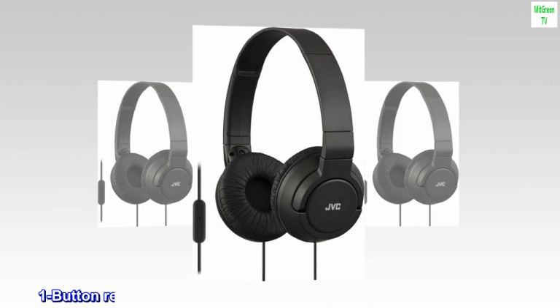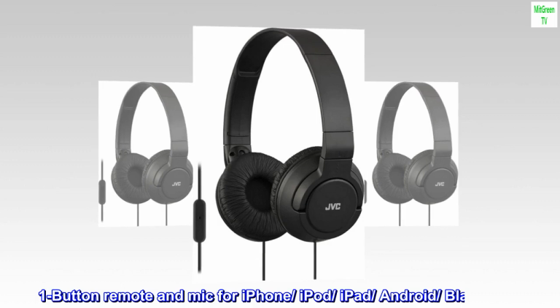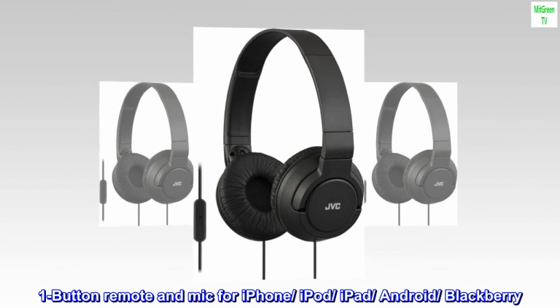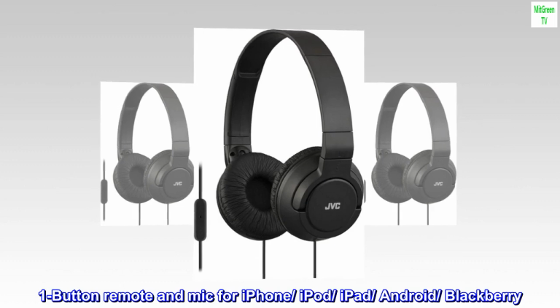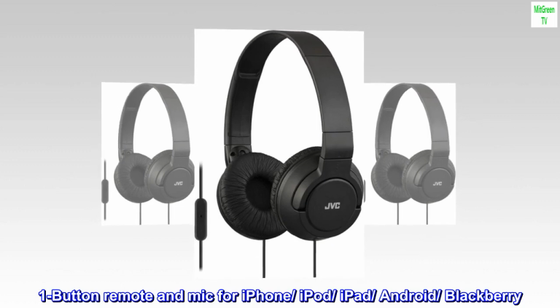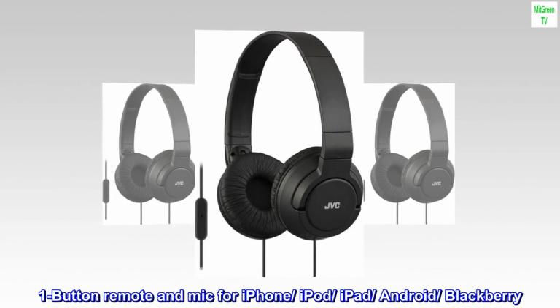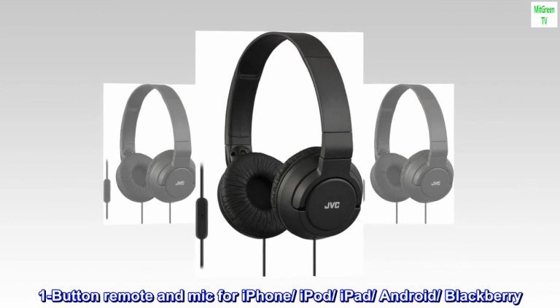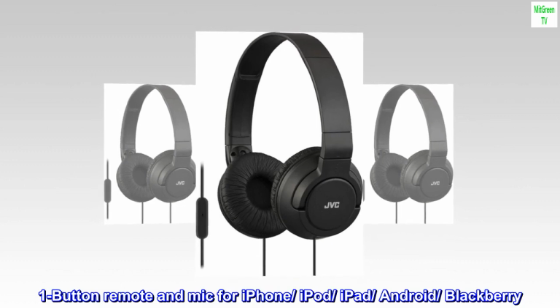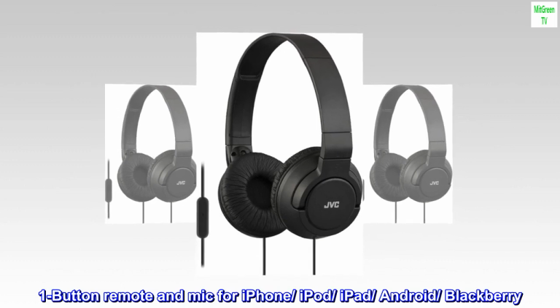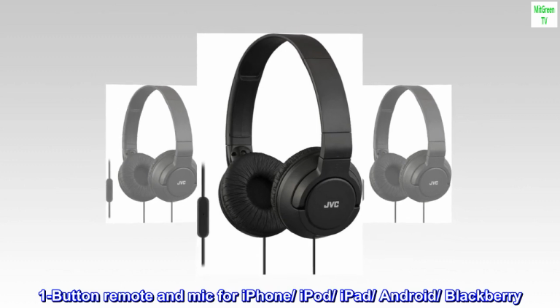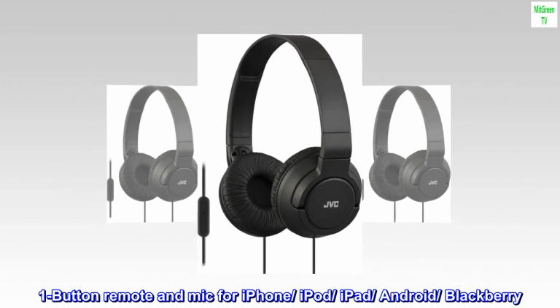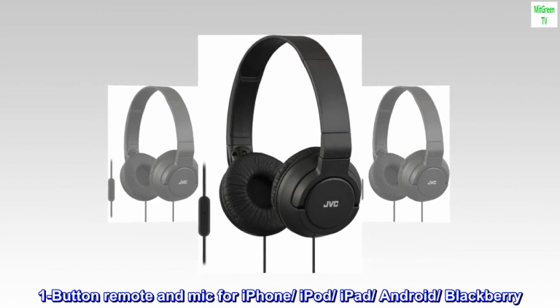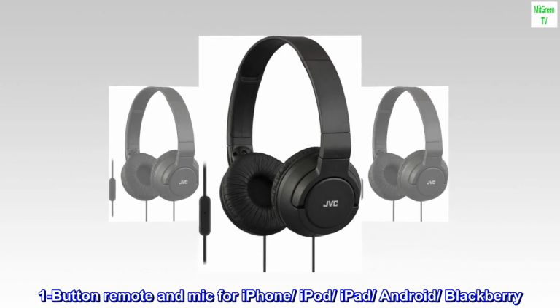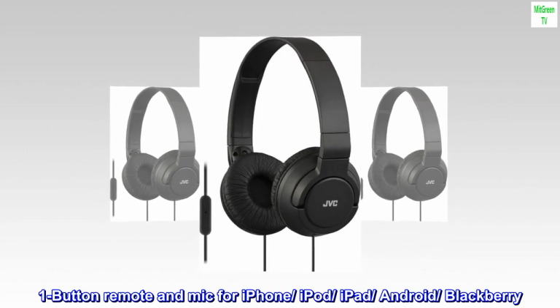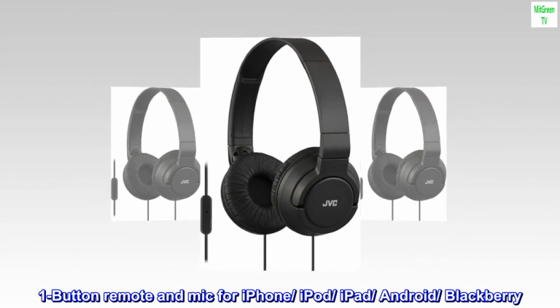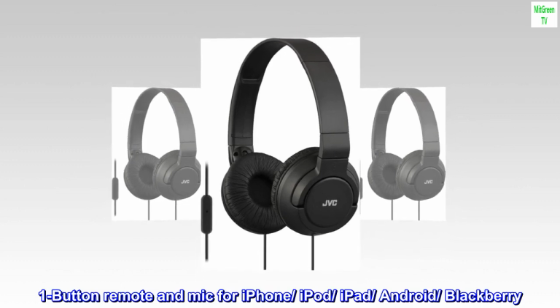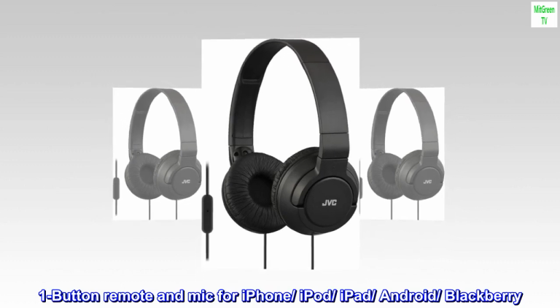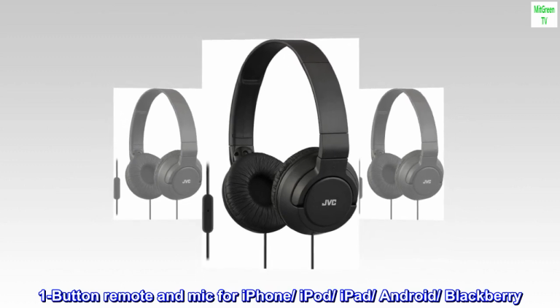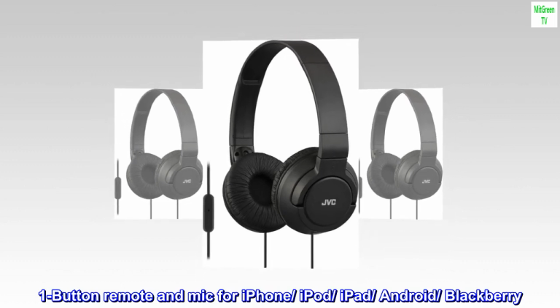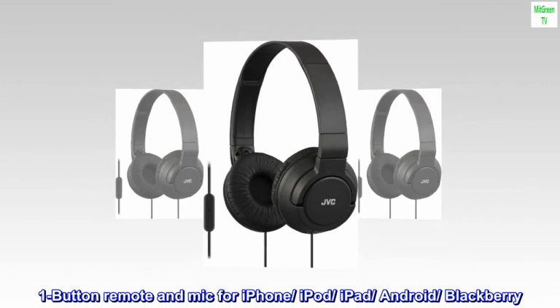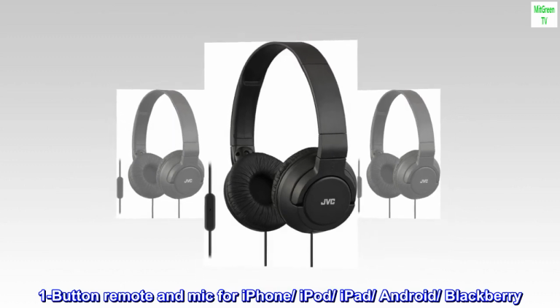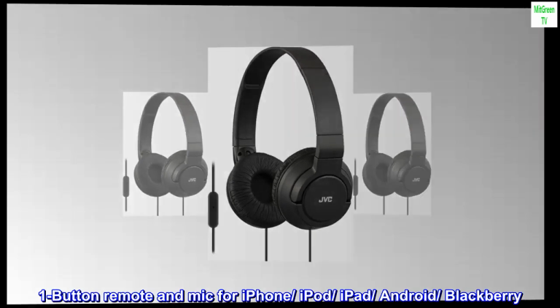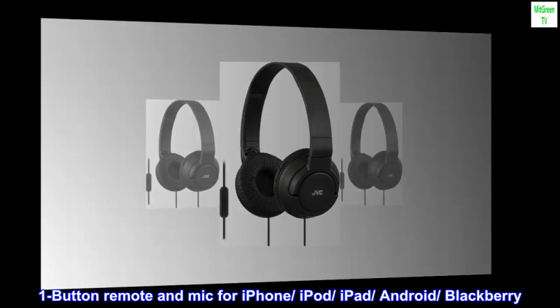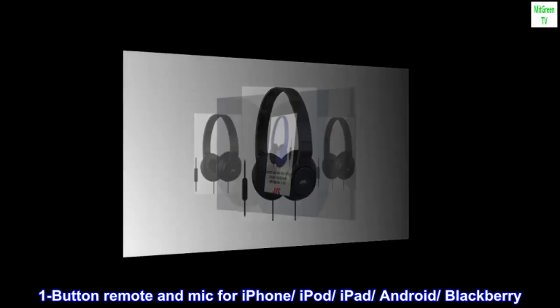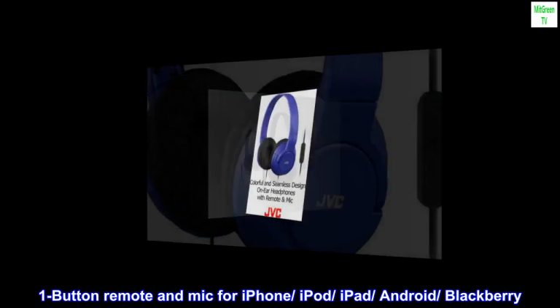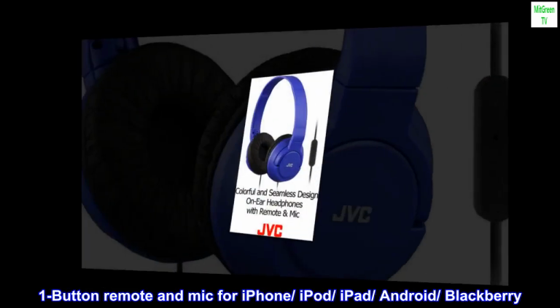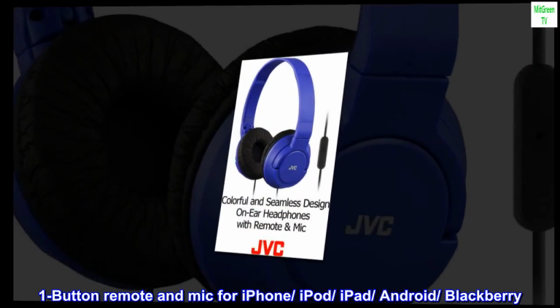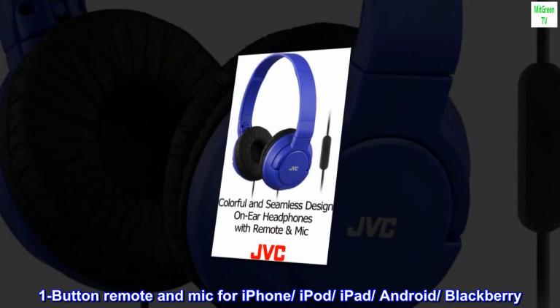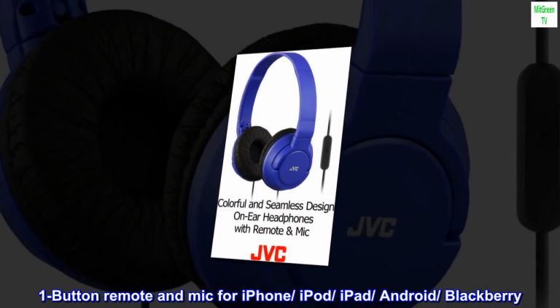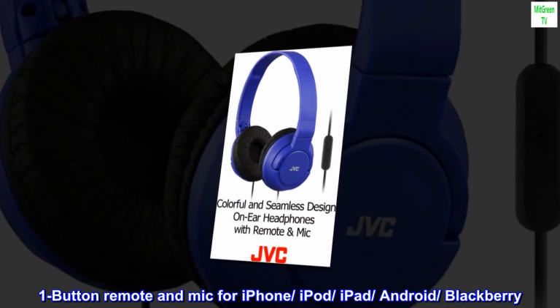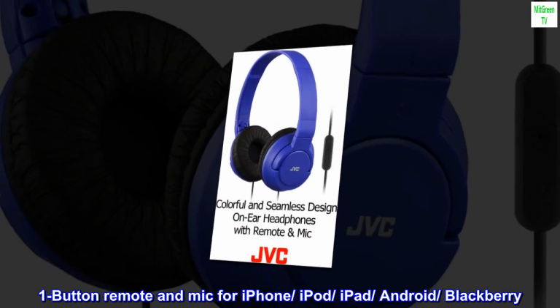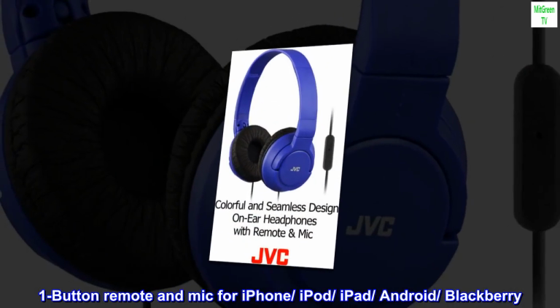One-button remote and mic for iPhone, iPod, iPad, Android, BlackBerry.